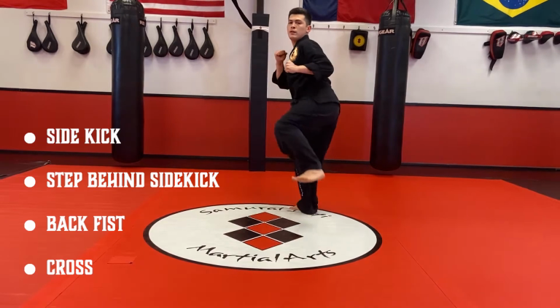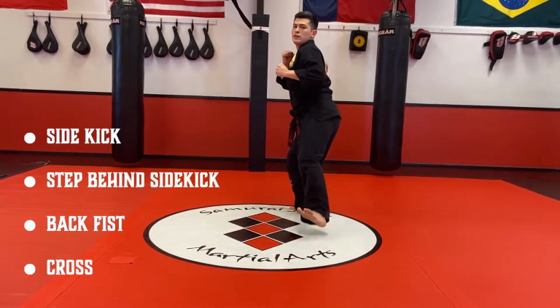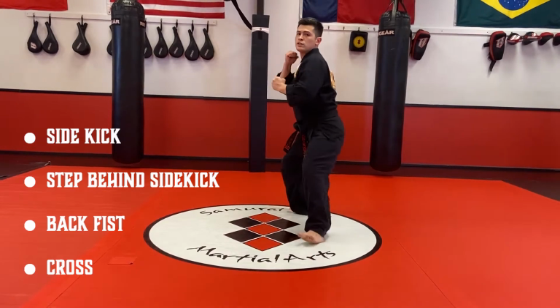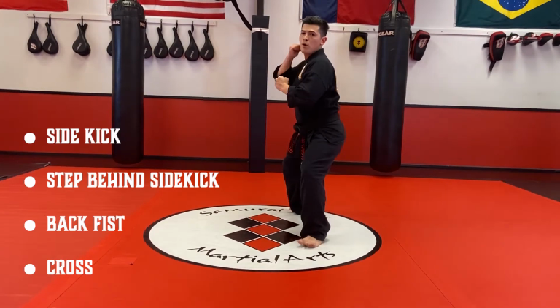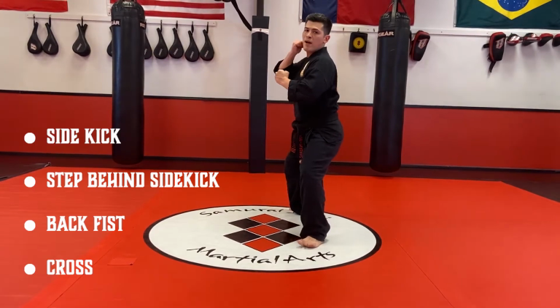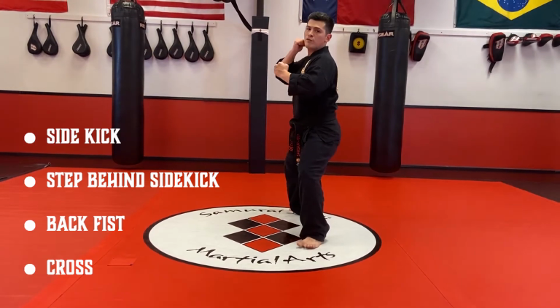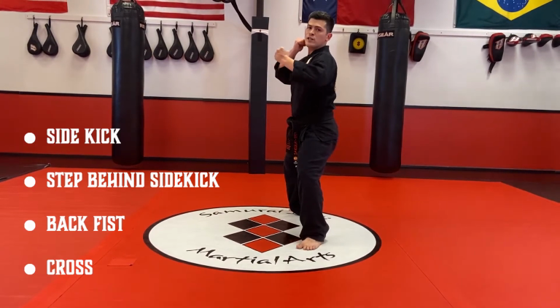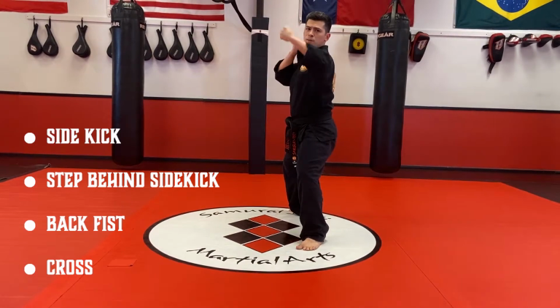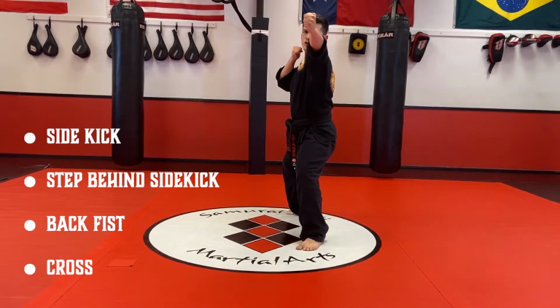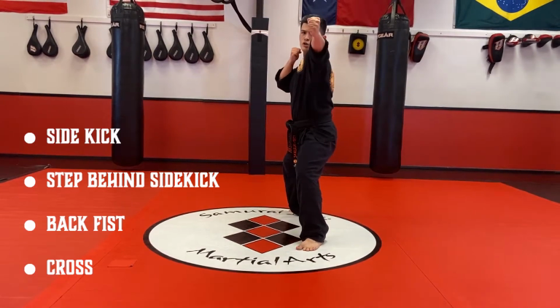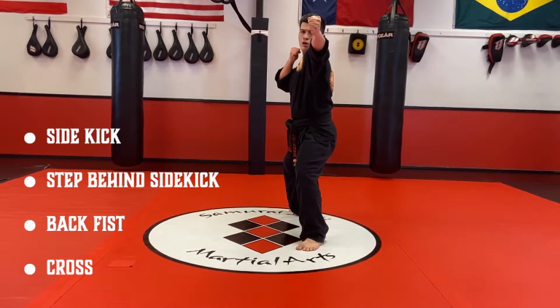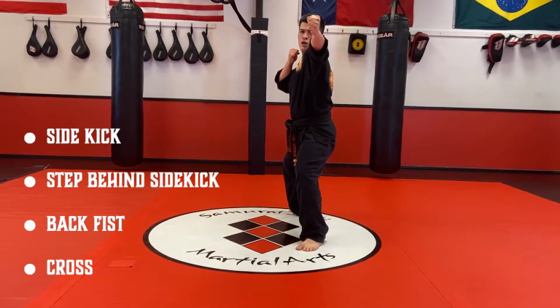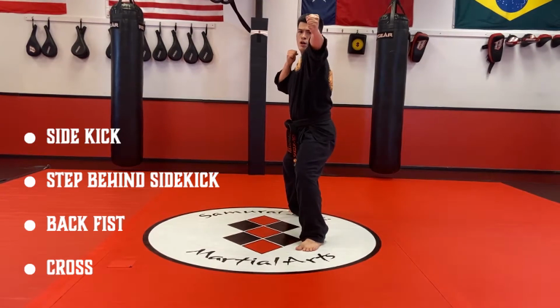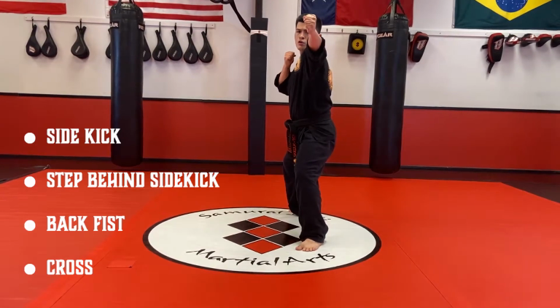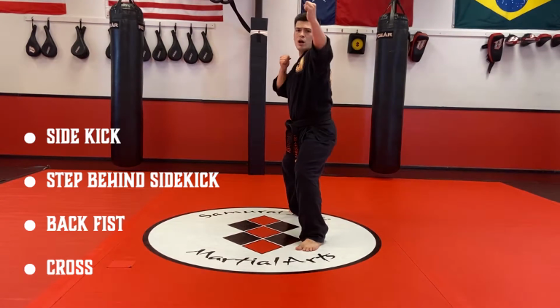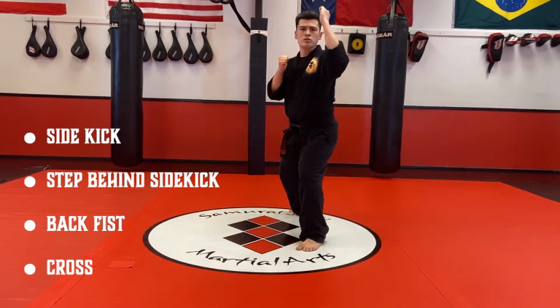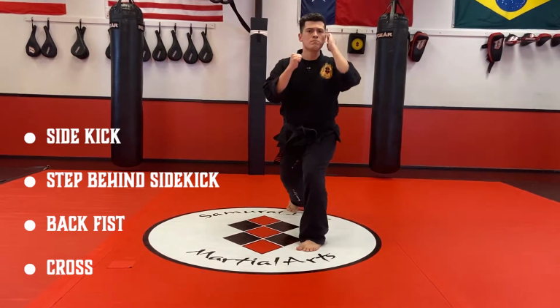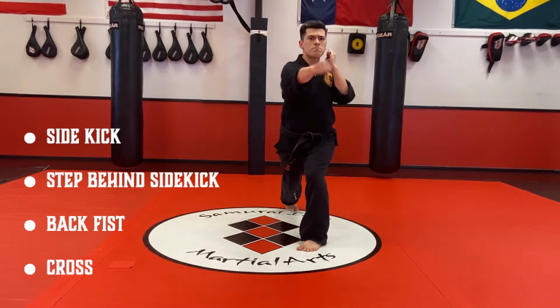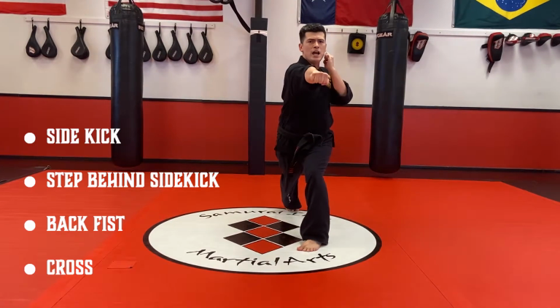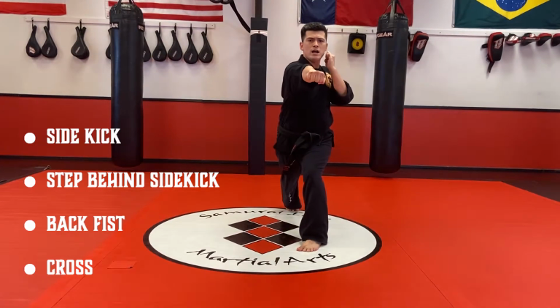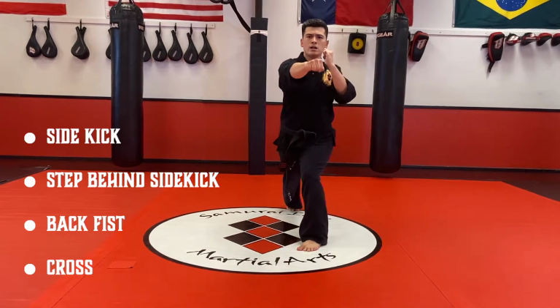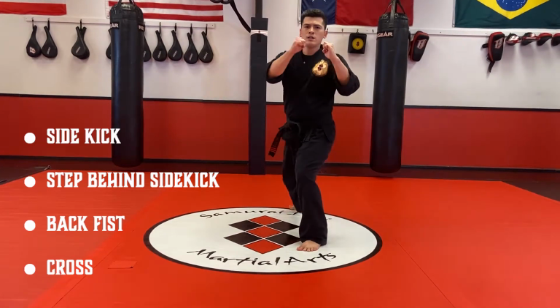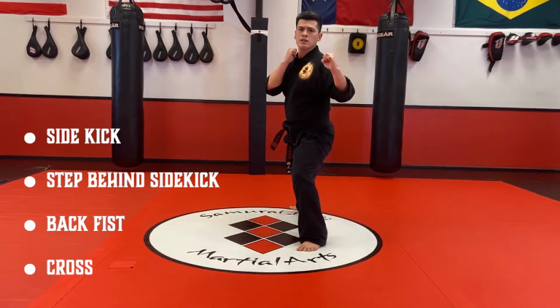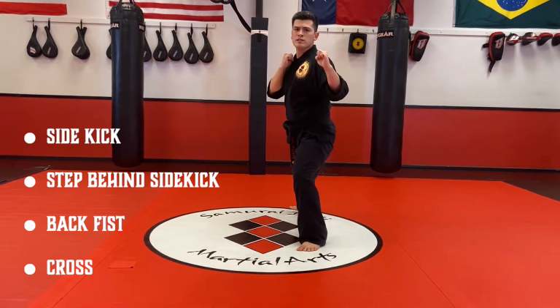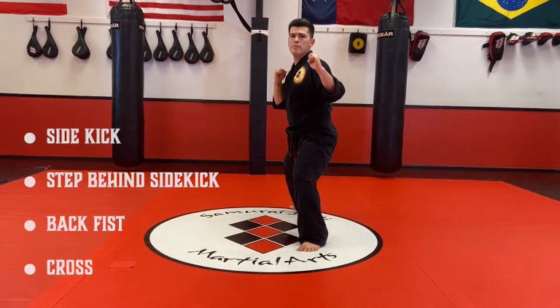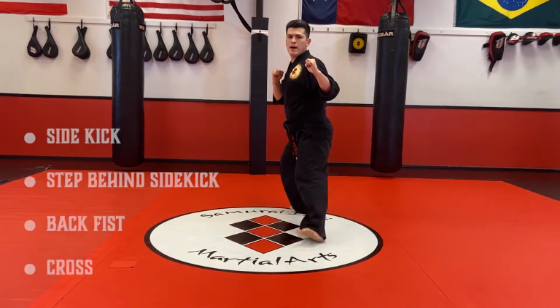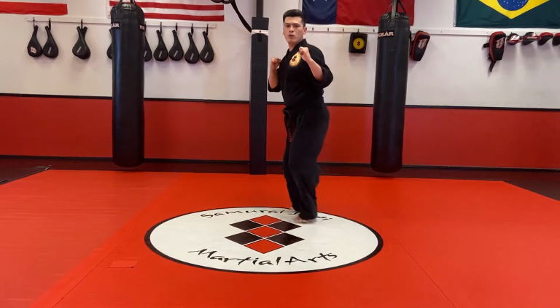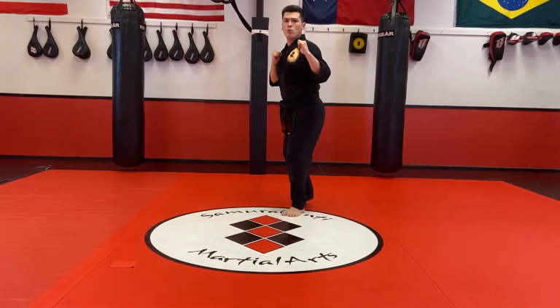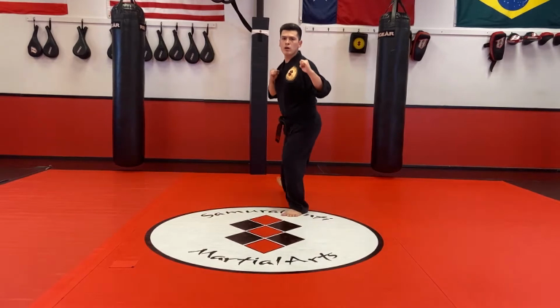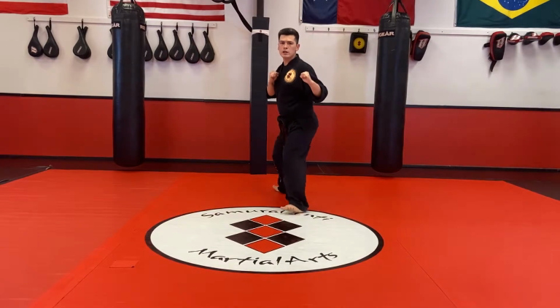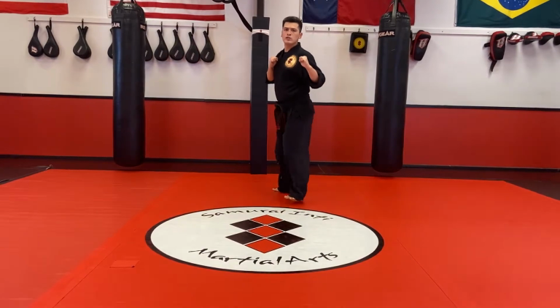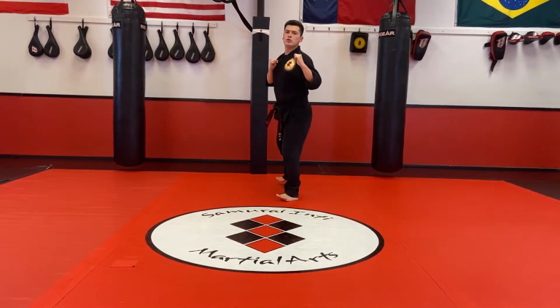Let's go. Back fist. Cross. Kick. Slide back — one and two.